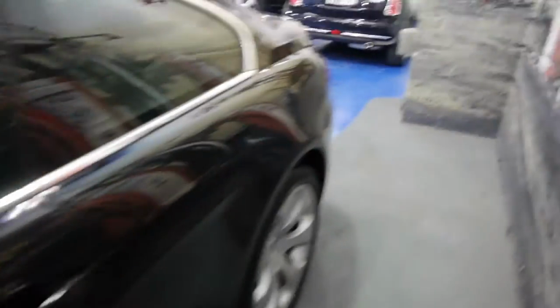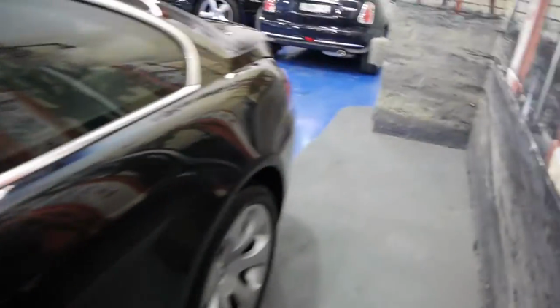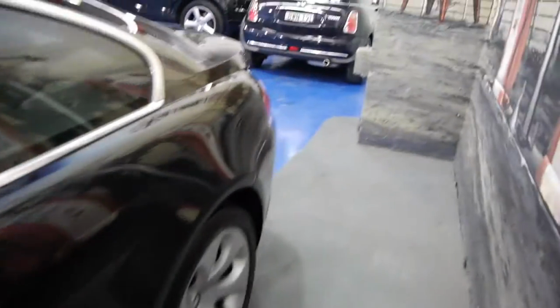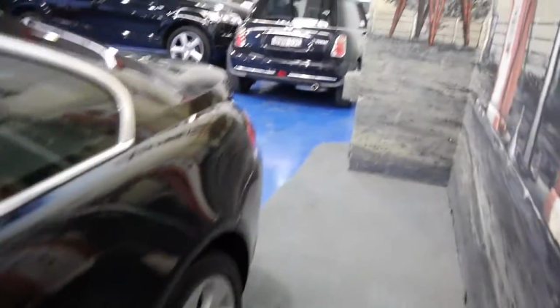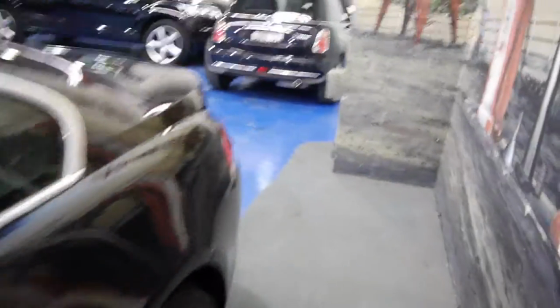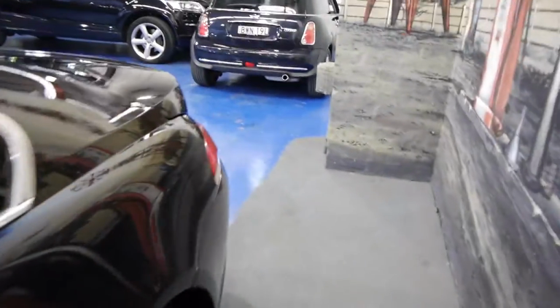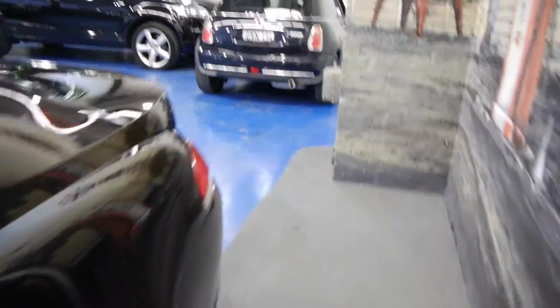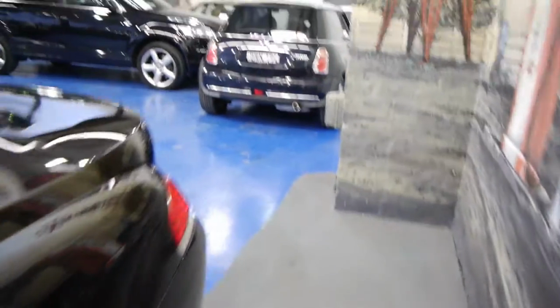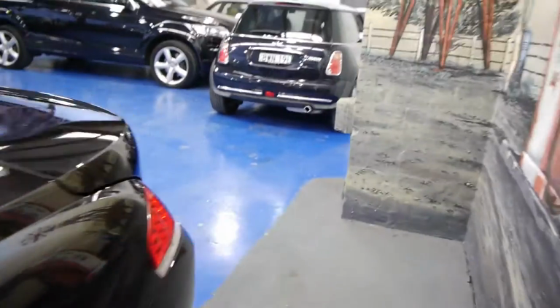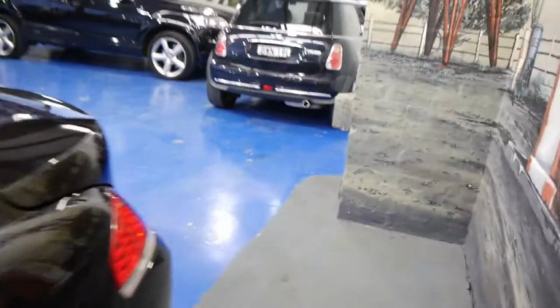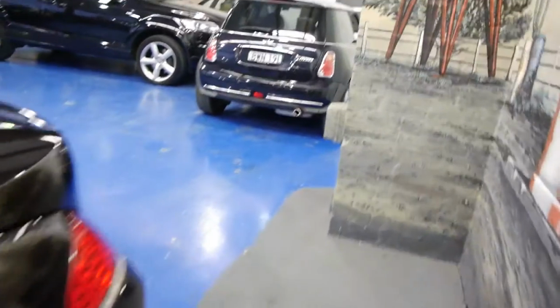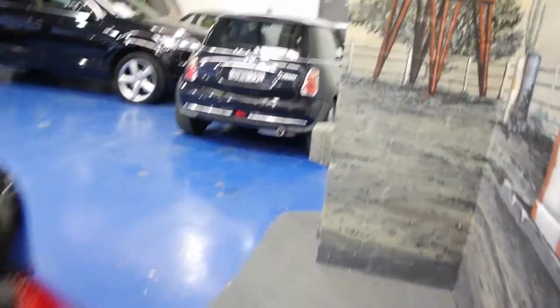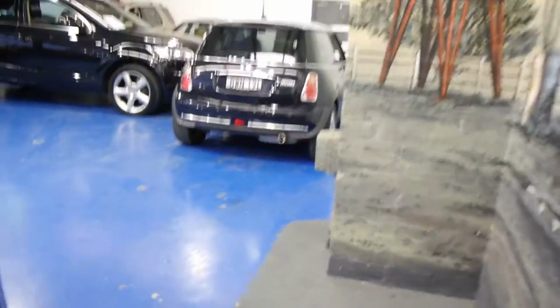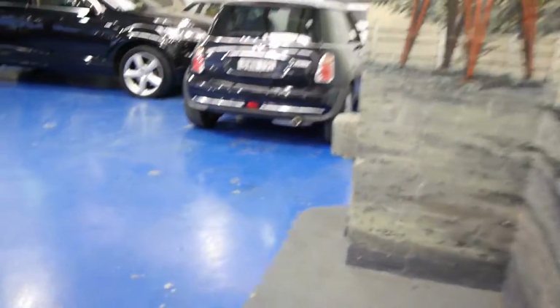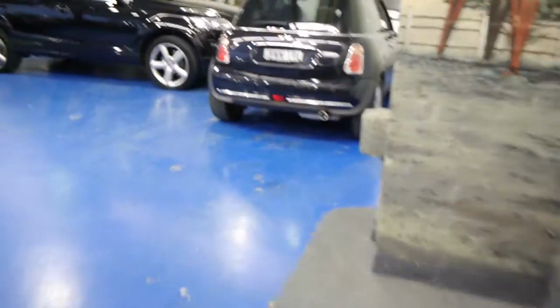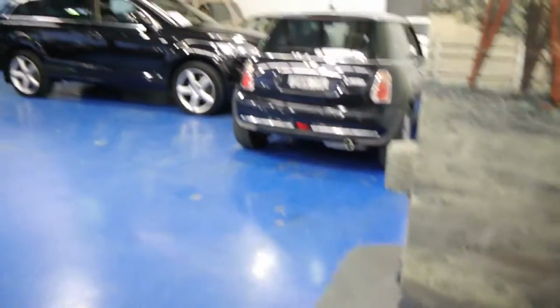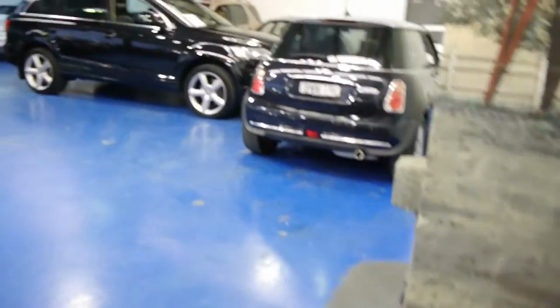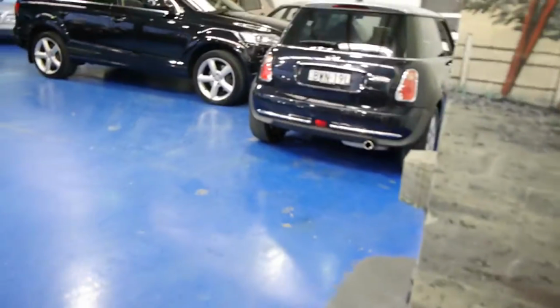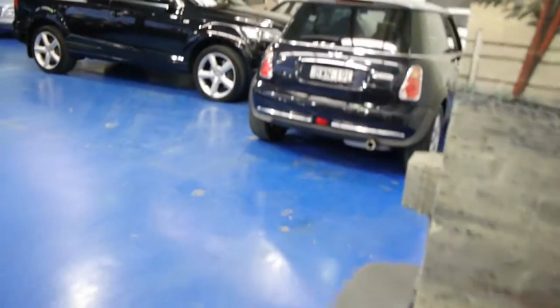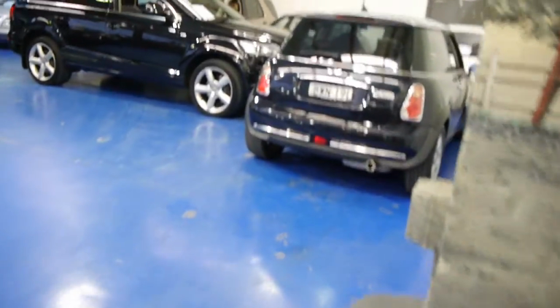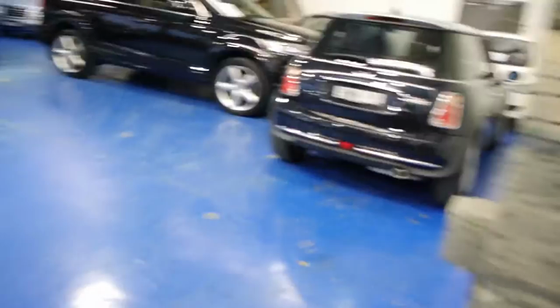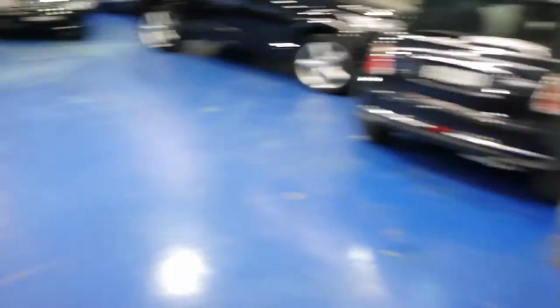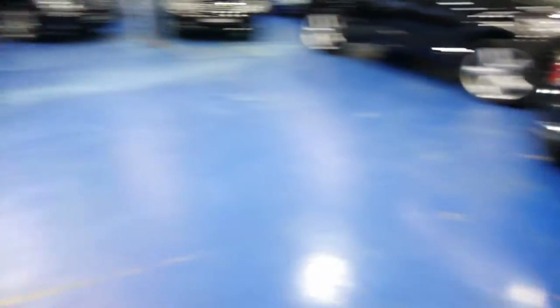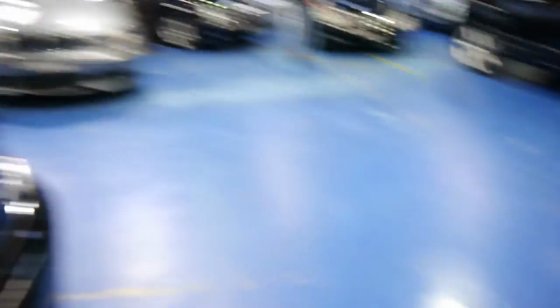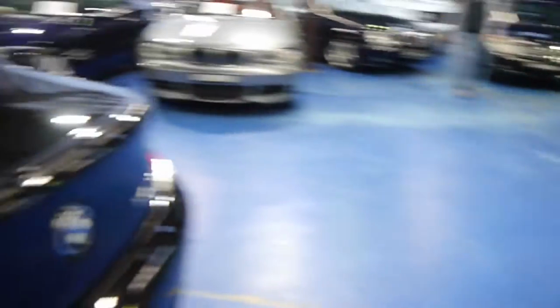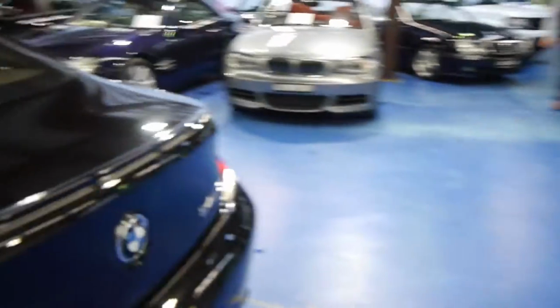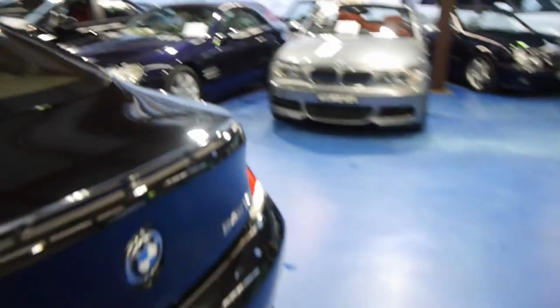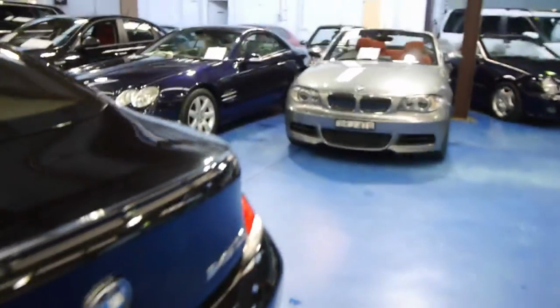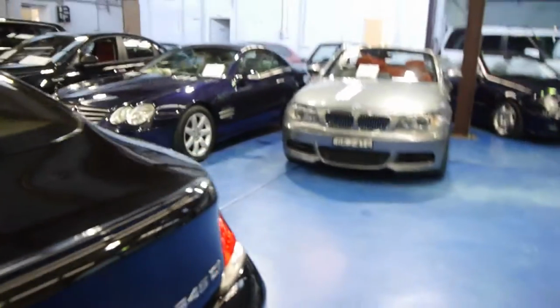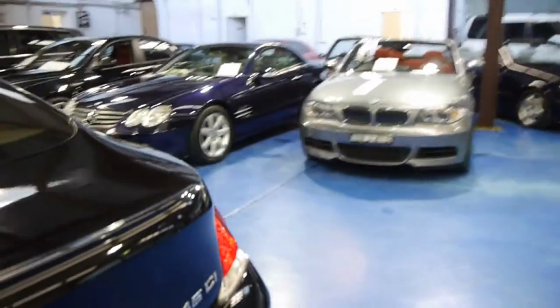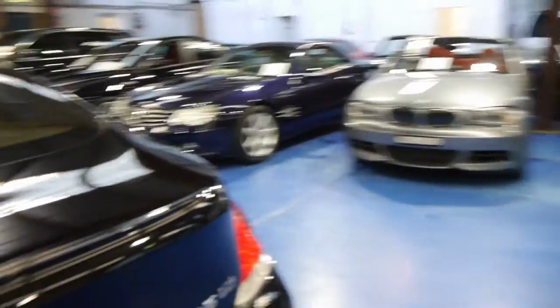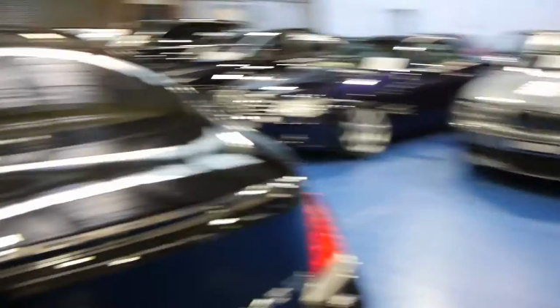You'll see we've got a full range of BMWs, Mercs, Audis, and we're pretty proud of them.